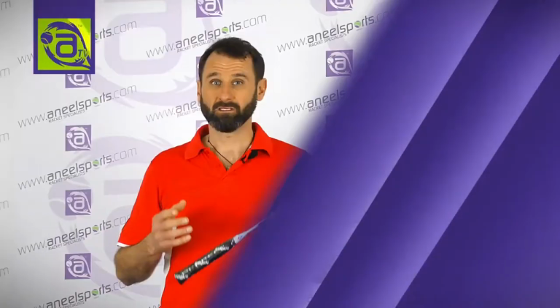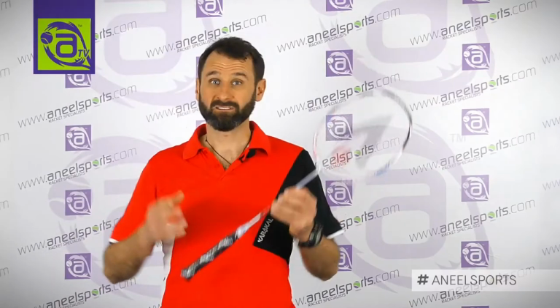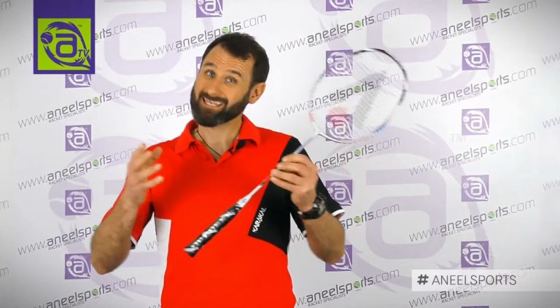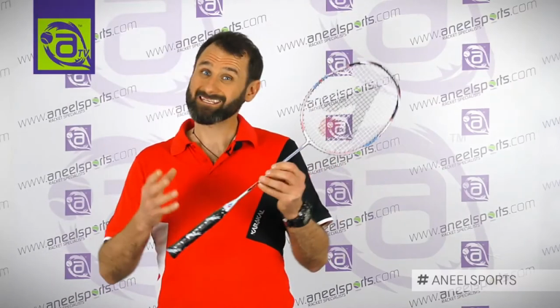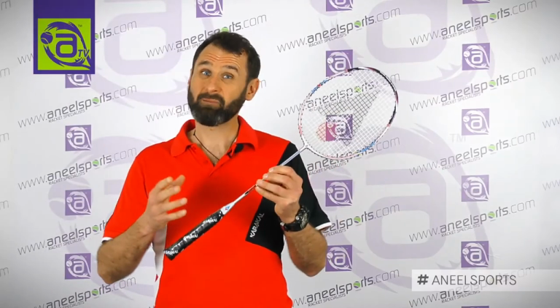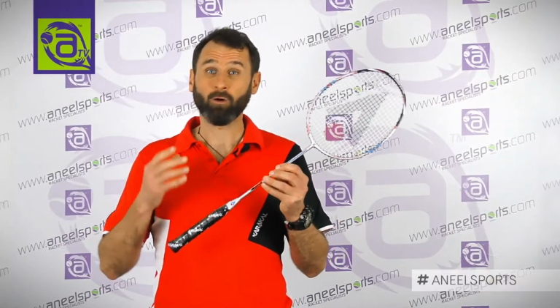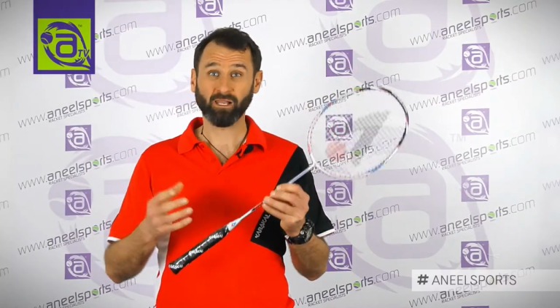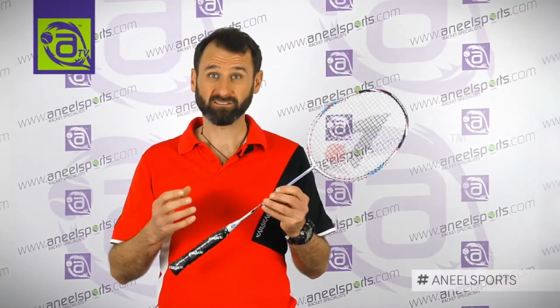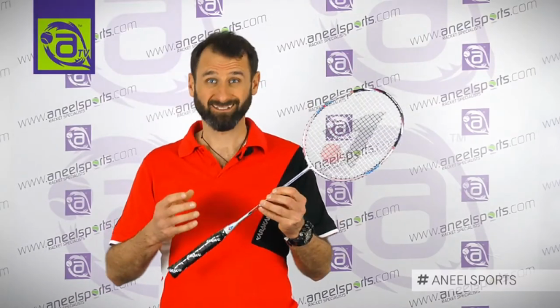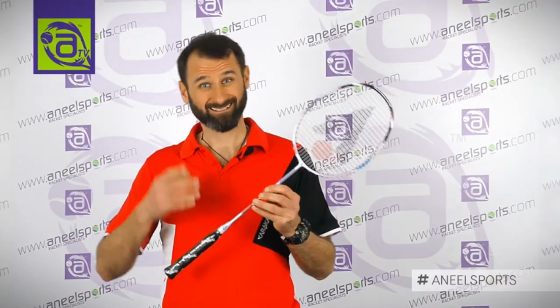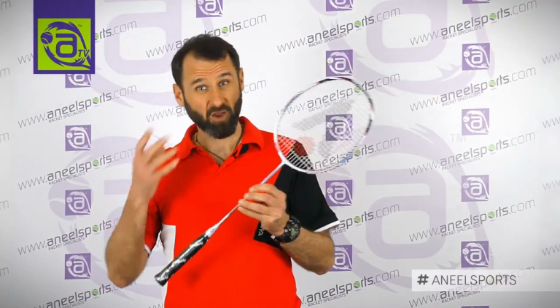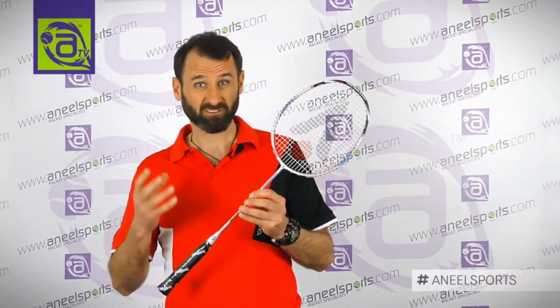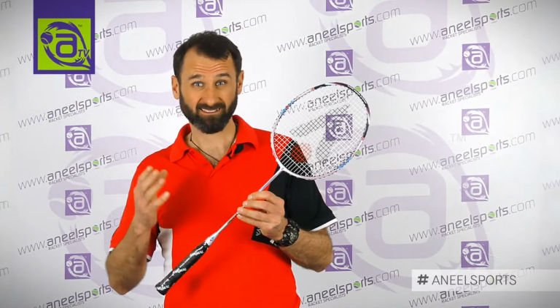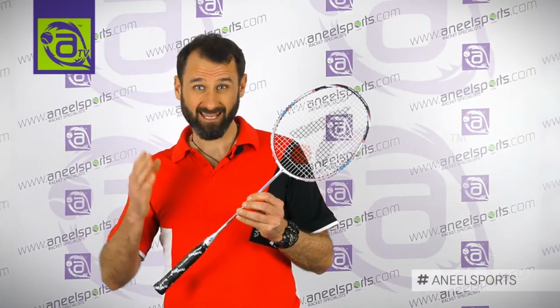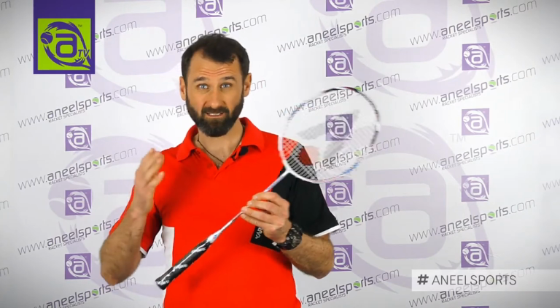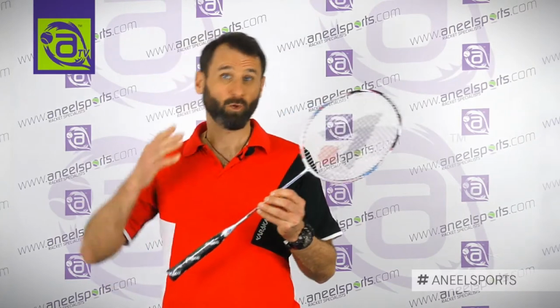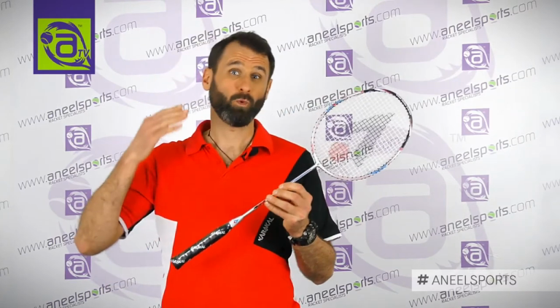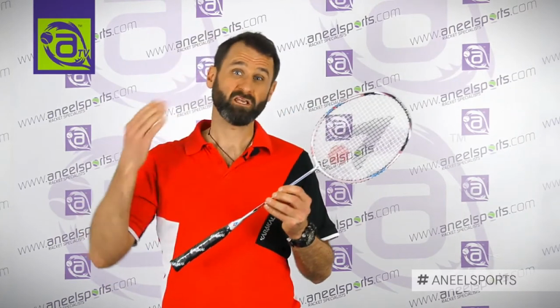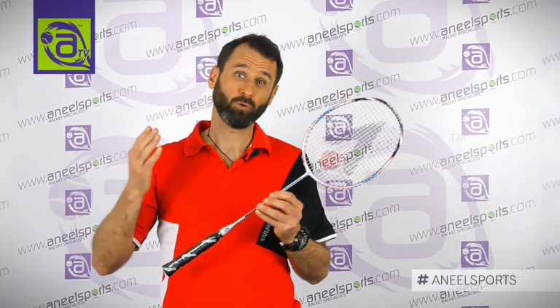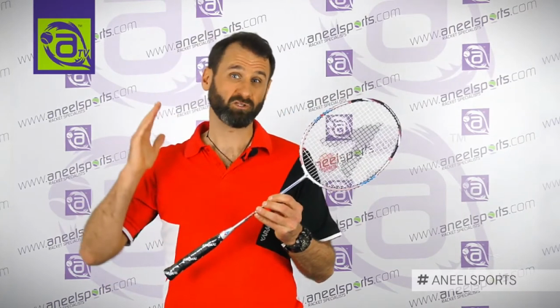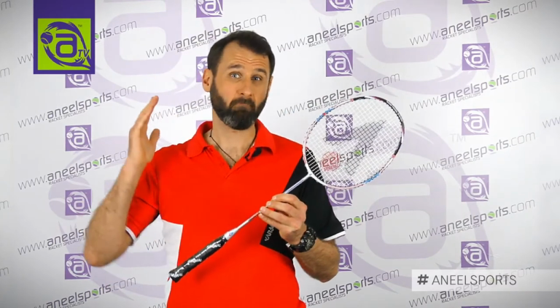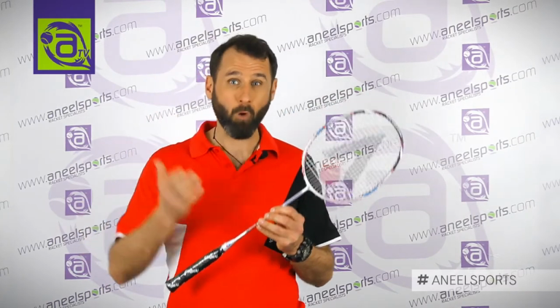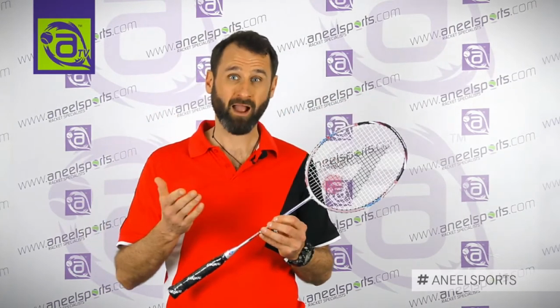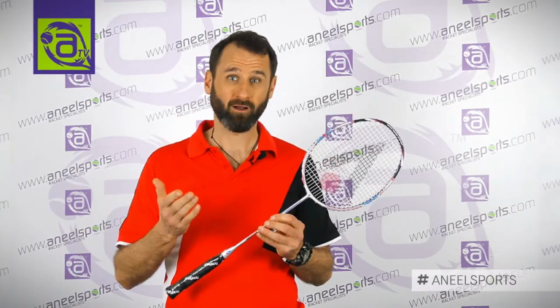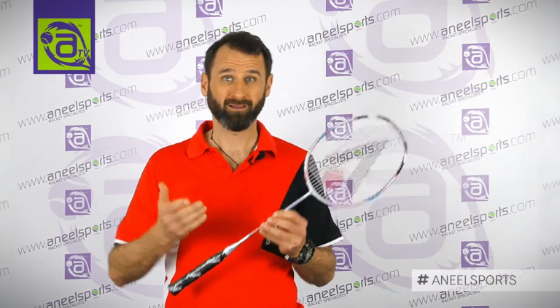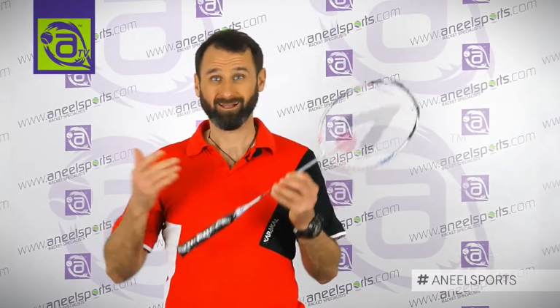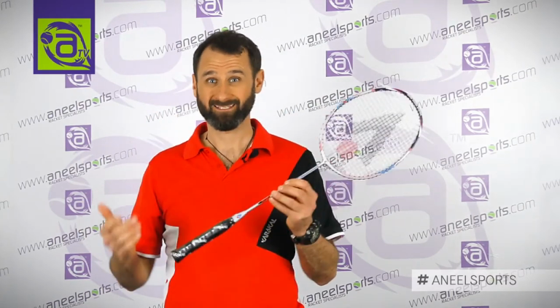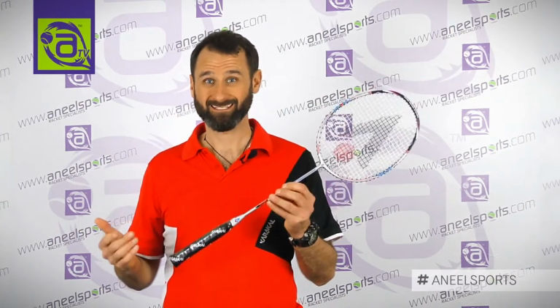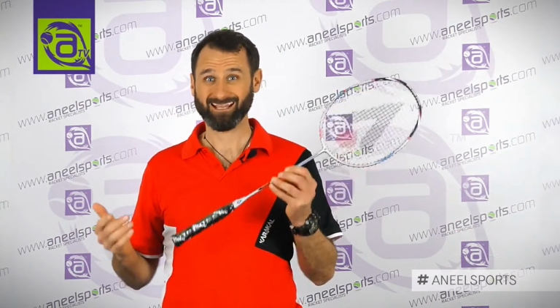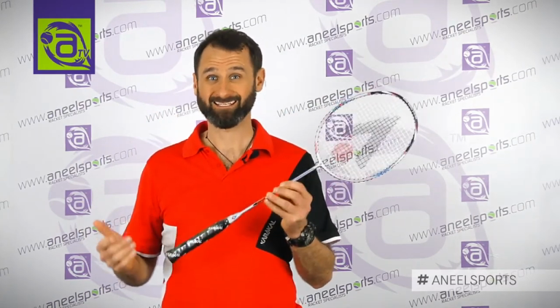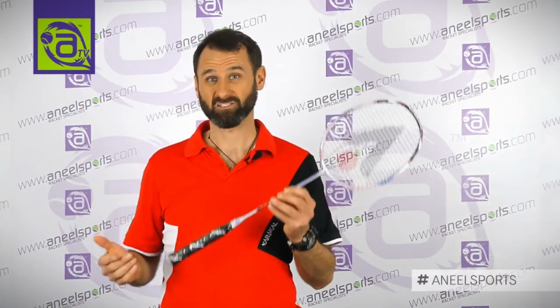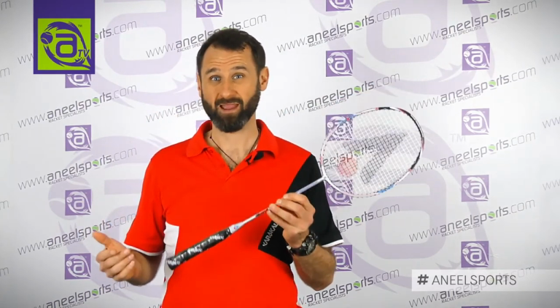This is the Power Plus. It's an oversized head which equals more power, and this is 86 grams.